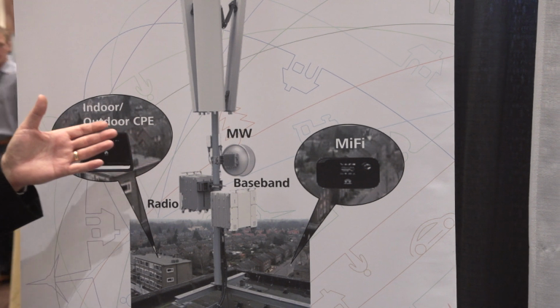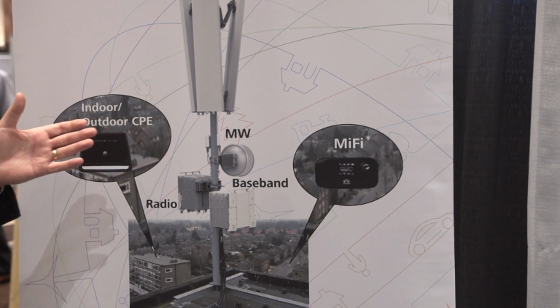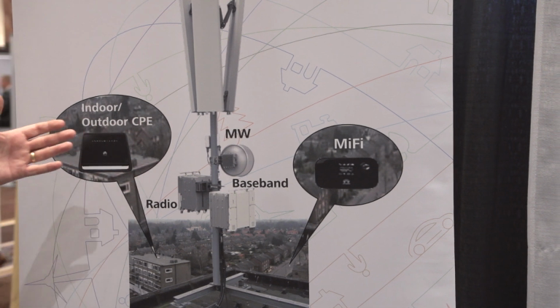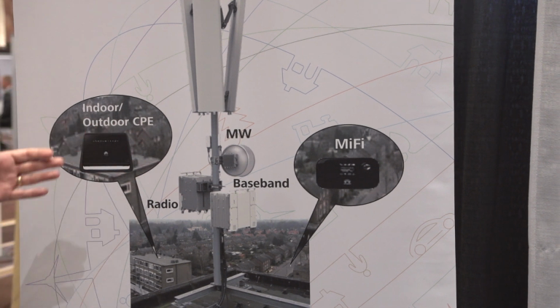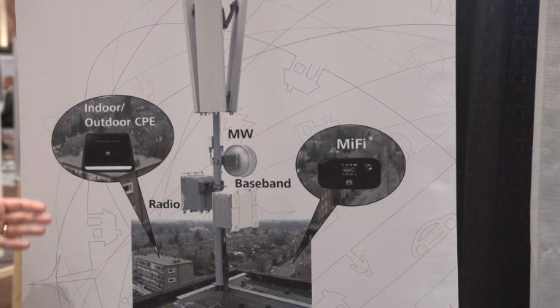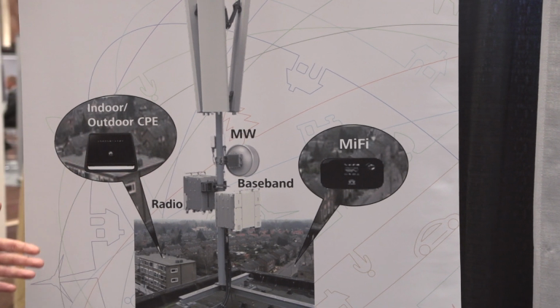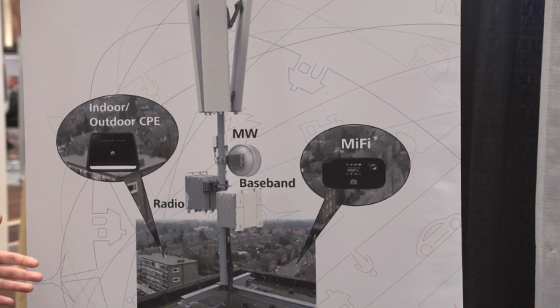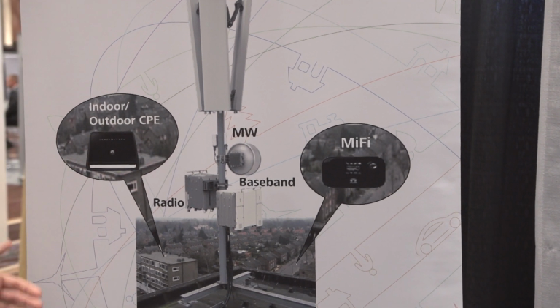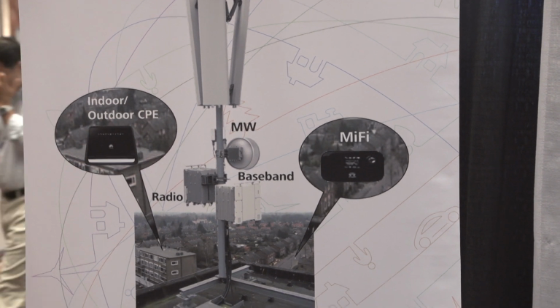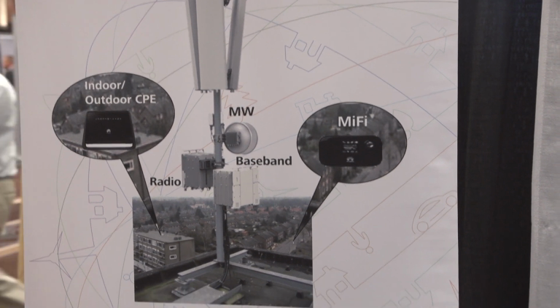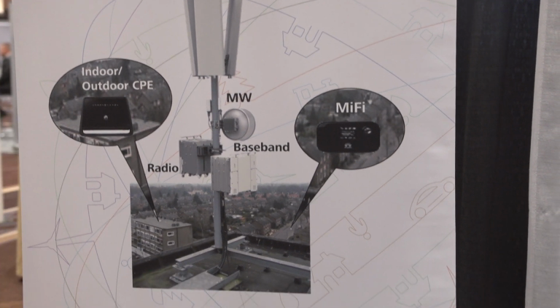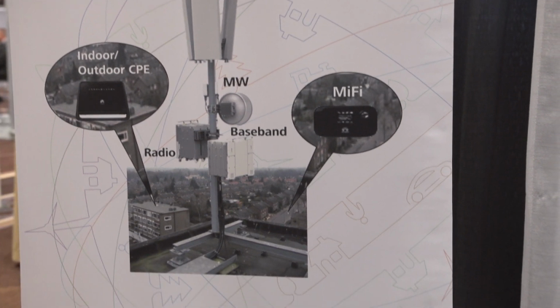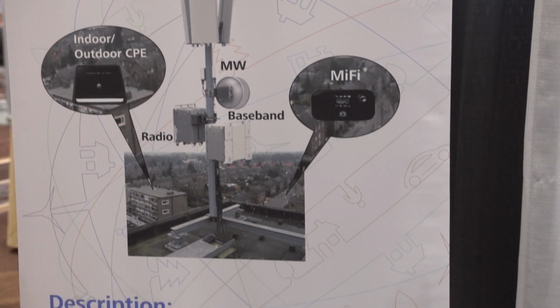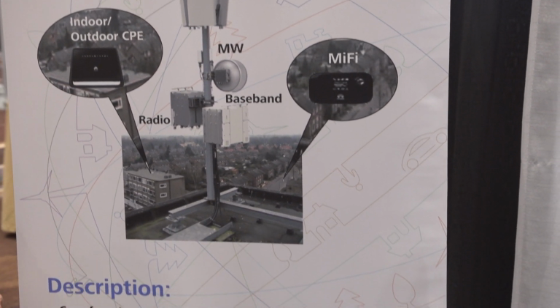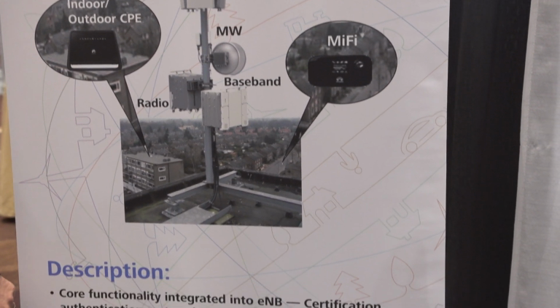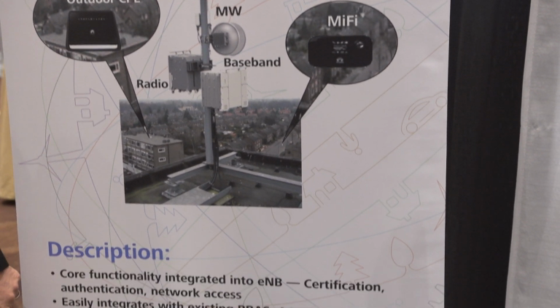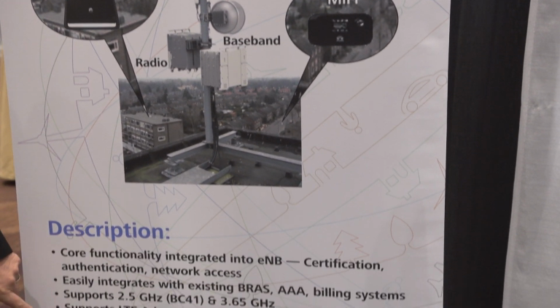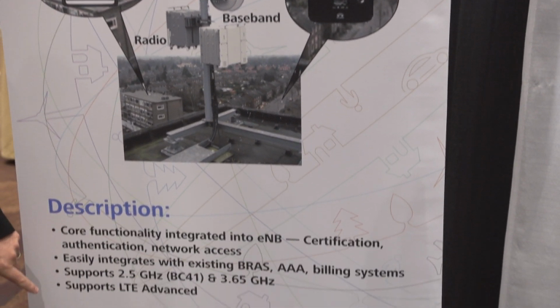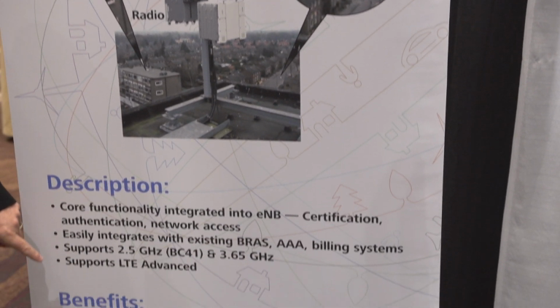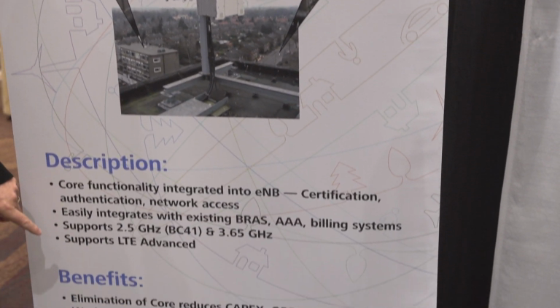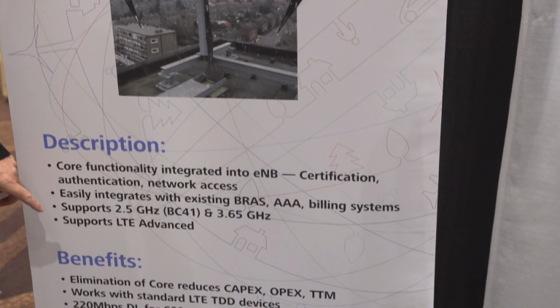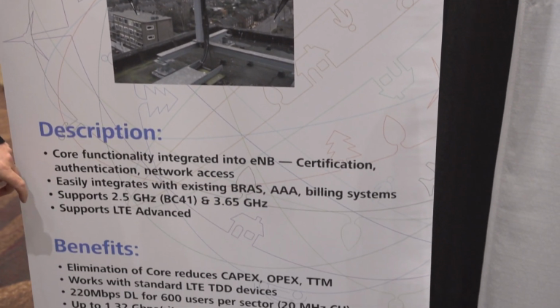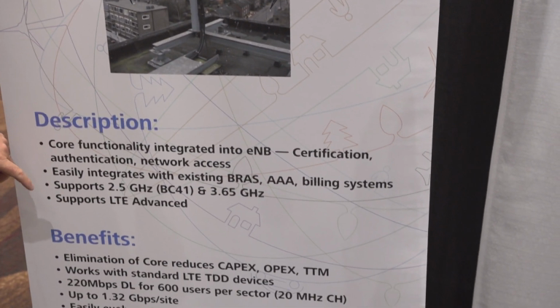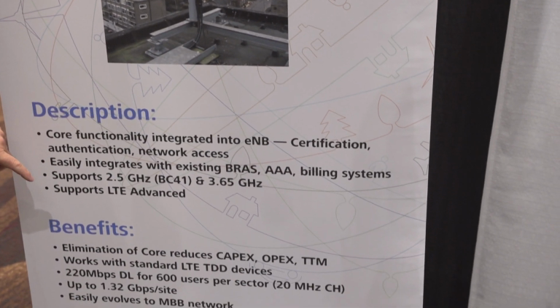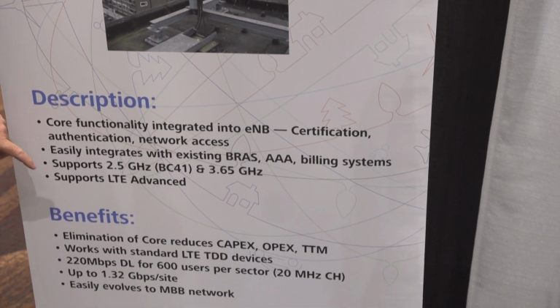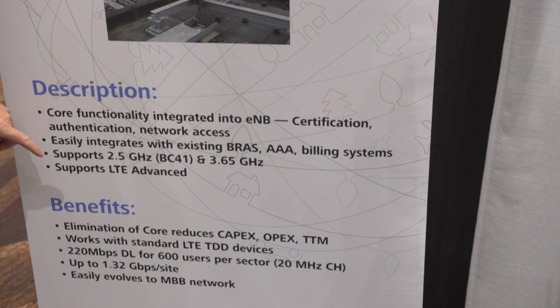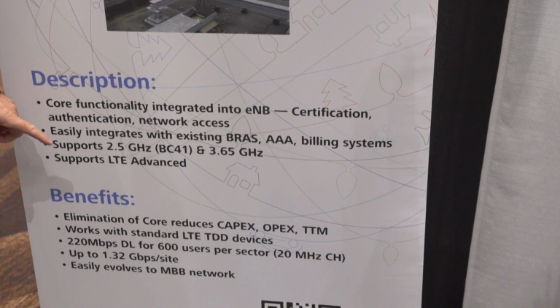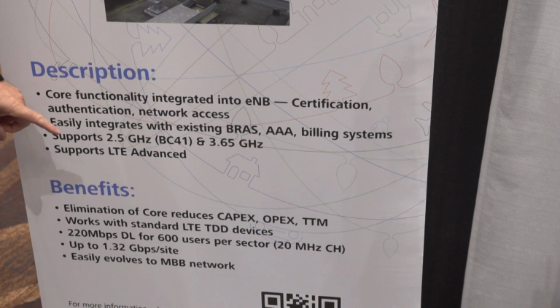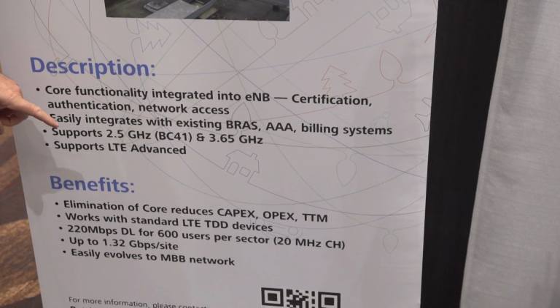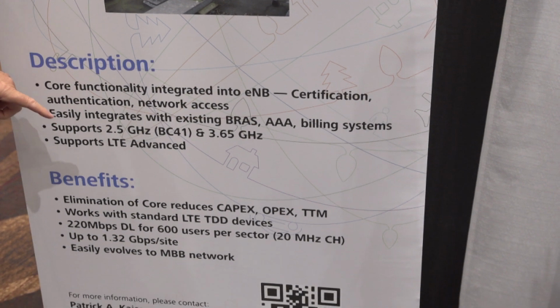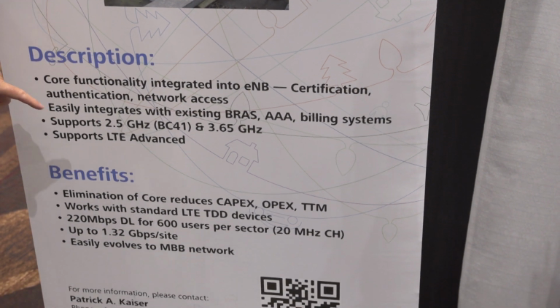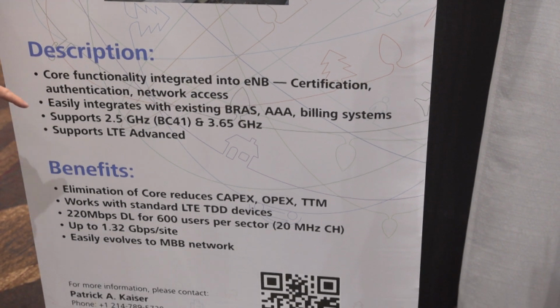This product is available in a couple of different bands. It supports 2.5 gigahertz and 3.65 gigahertz.